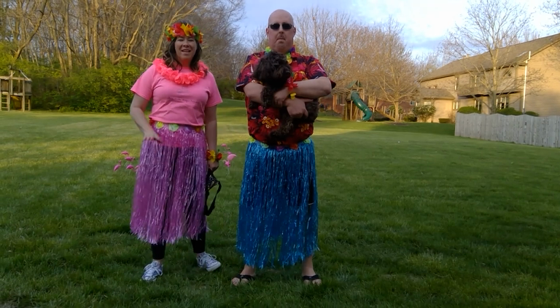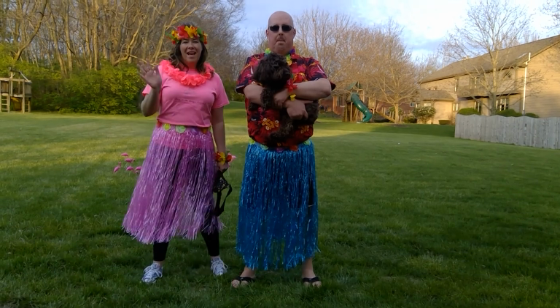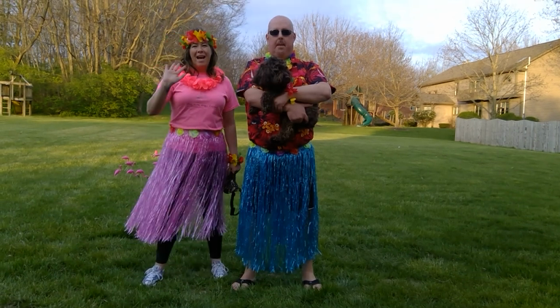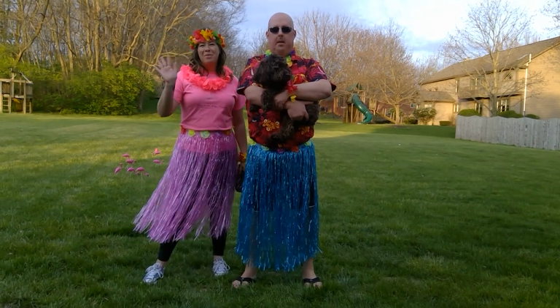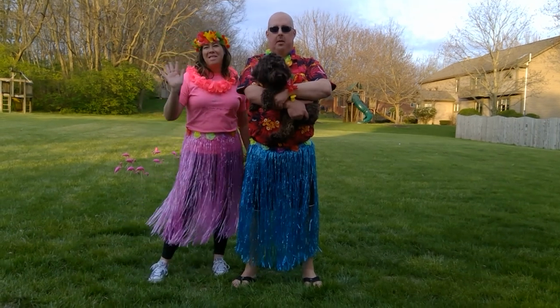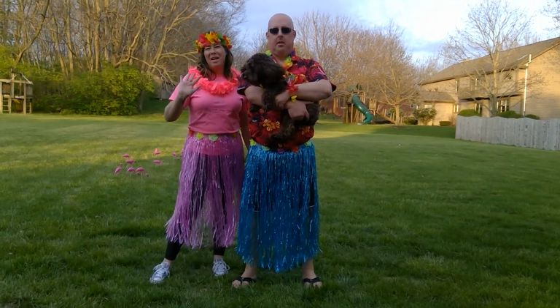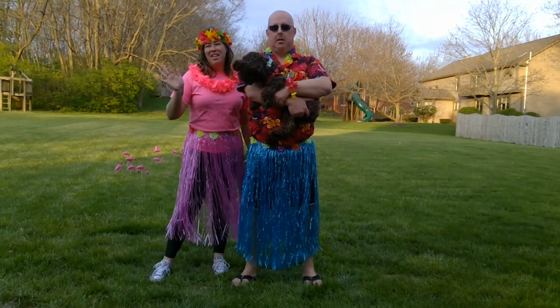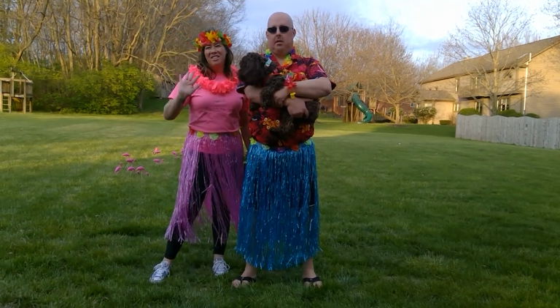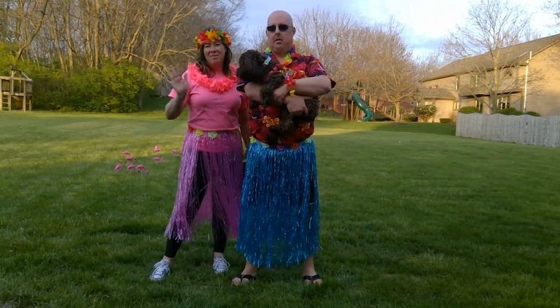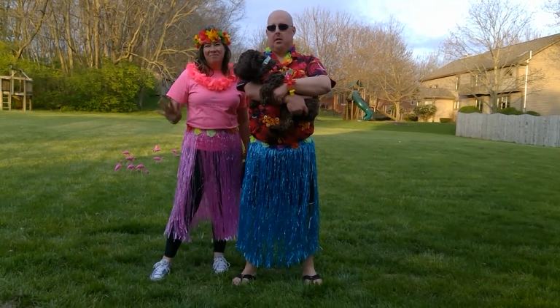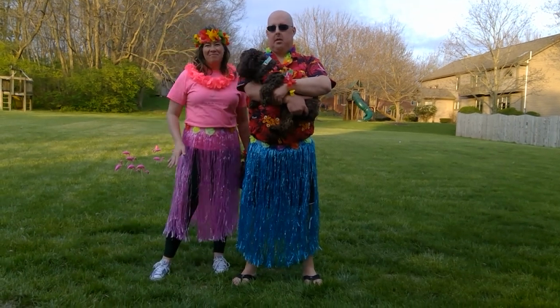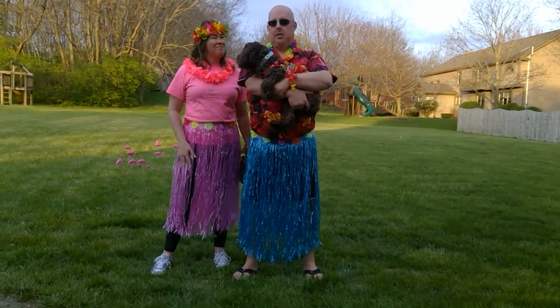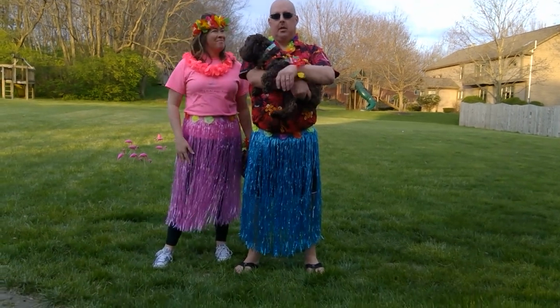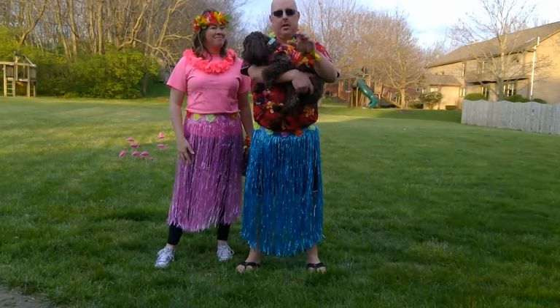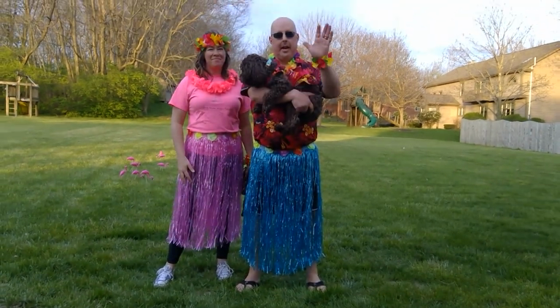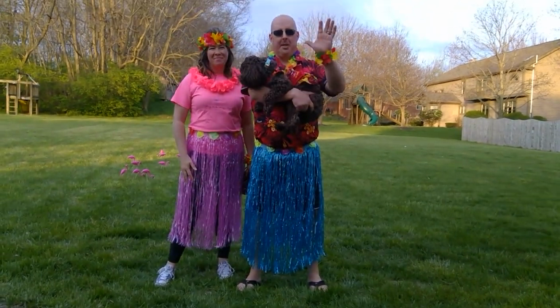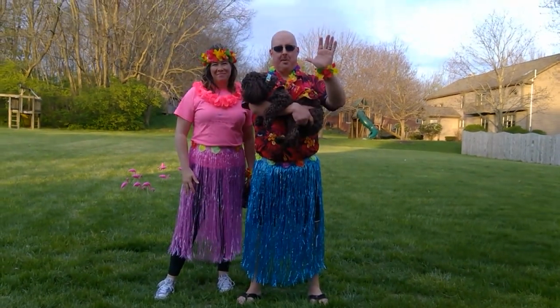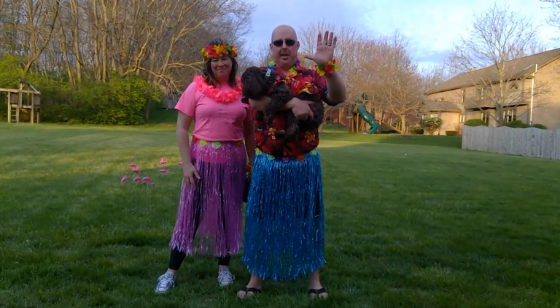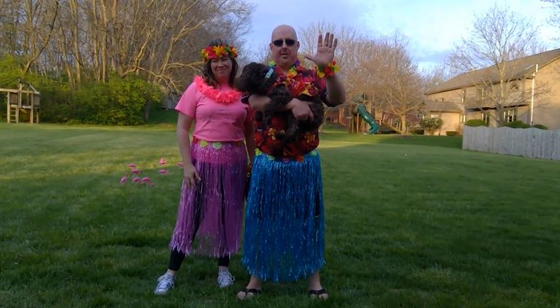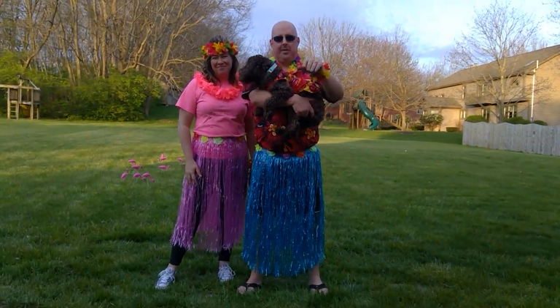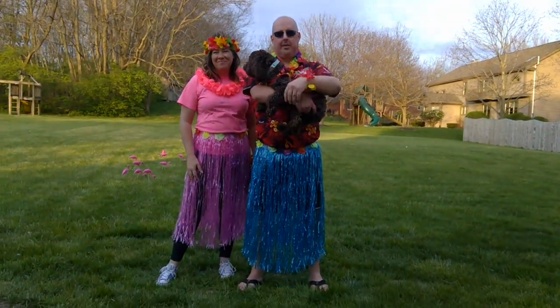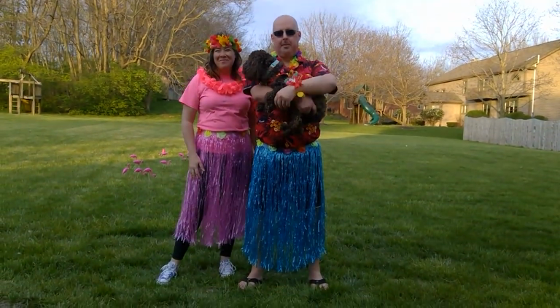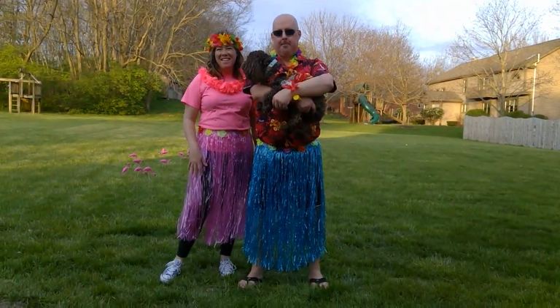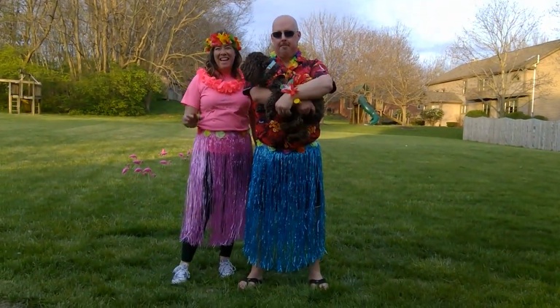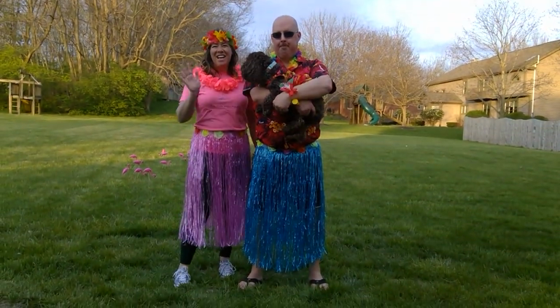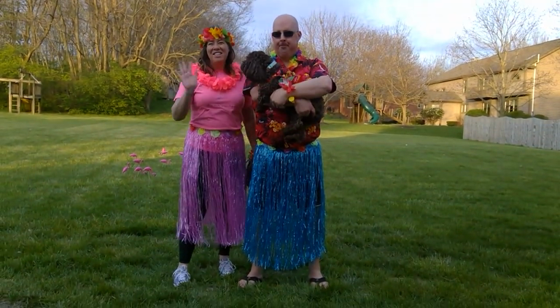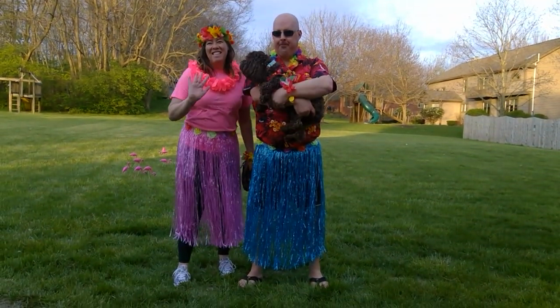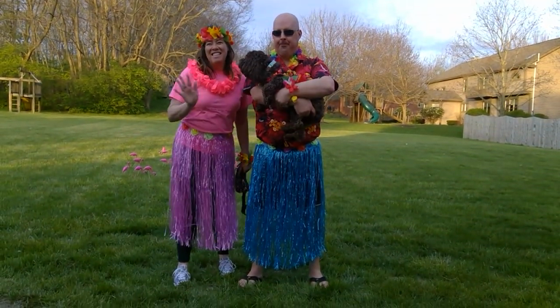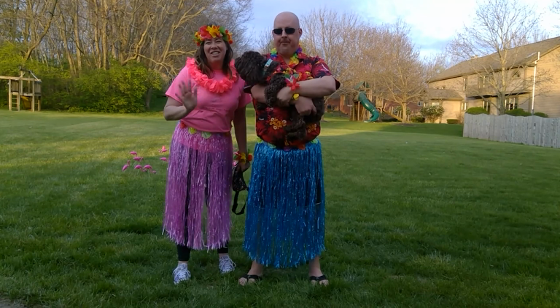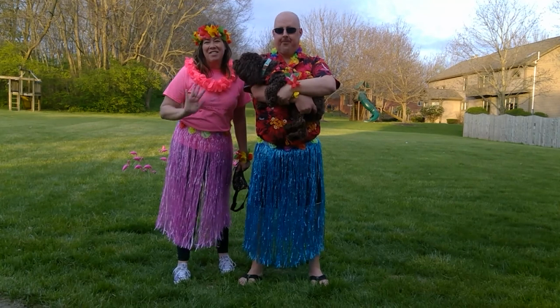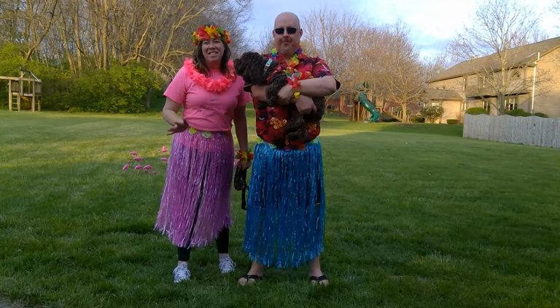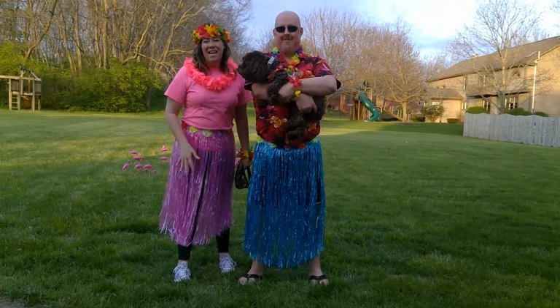Hi, Busy Bears. Hi, Busy Bears. Good to see you today.